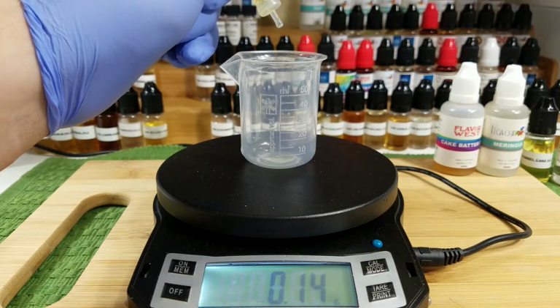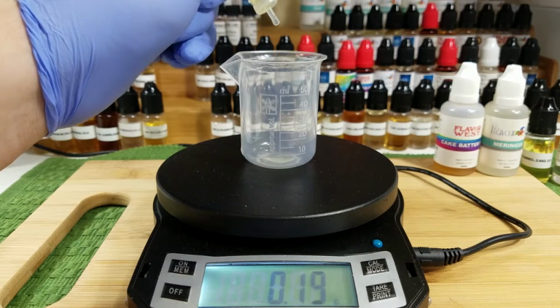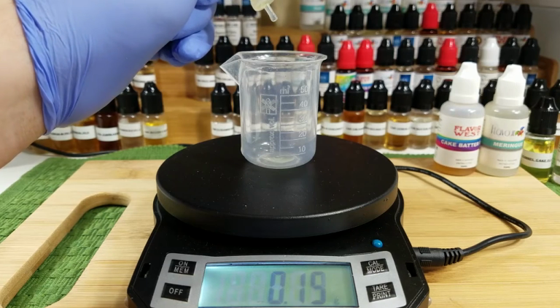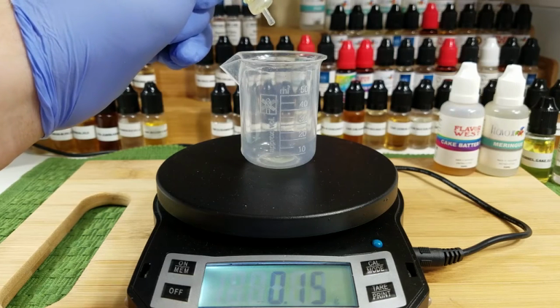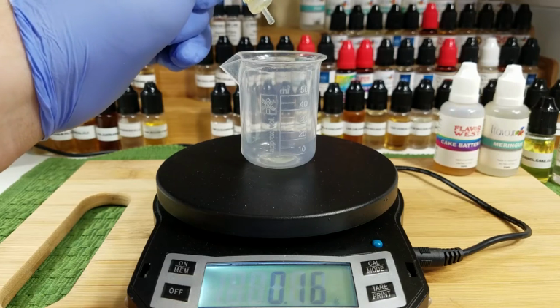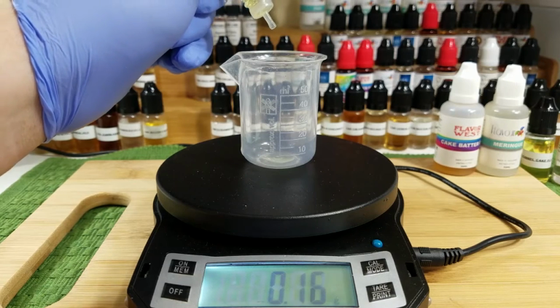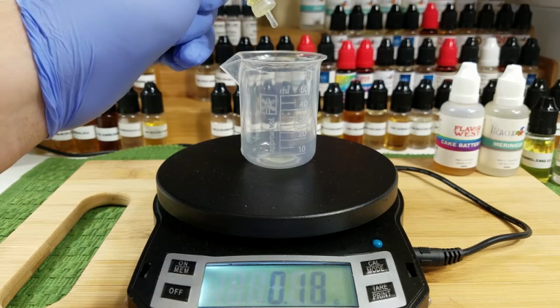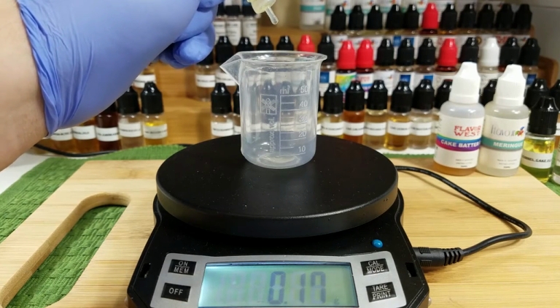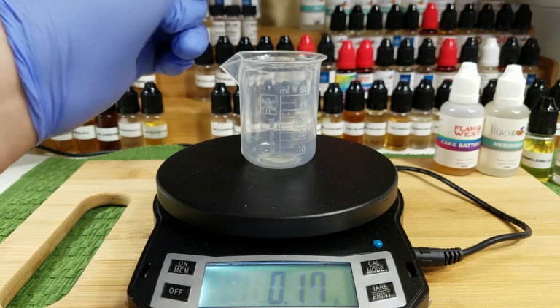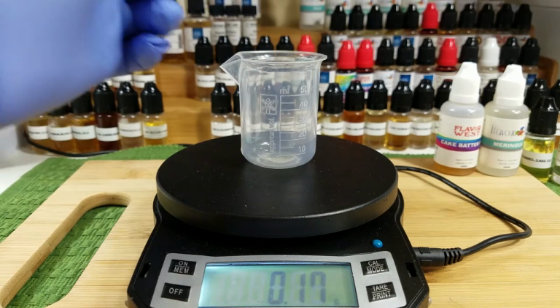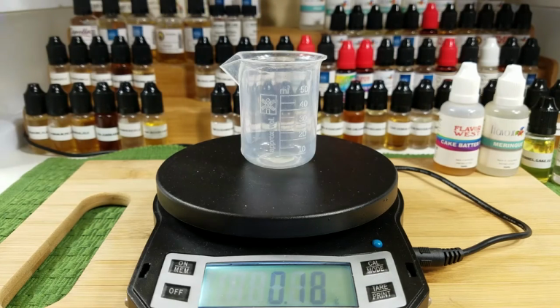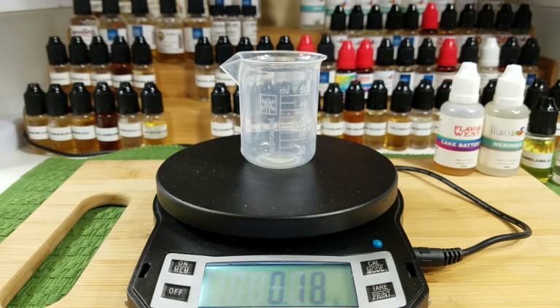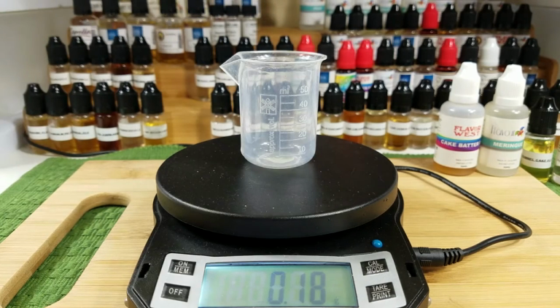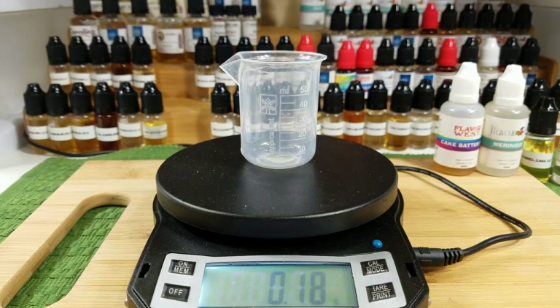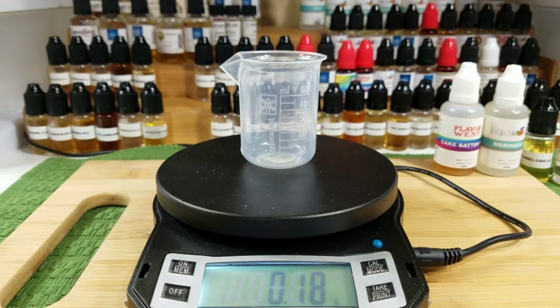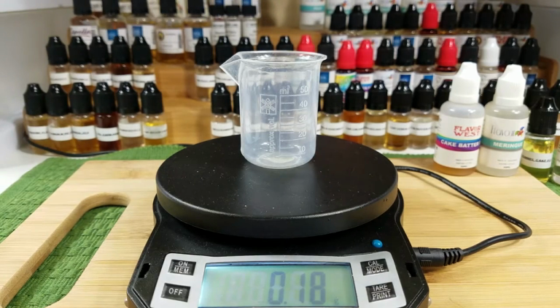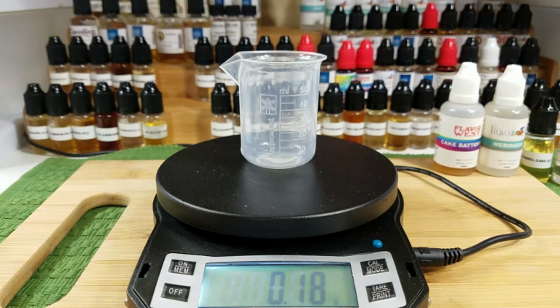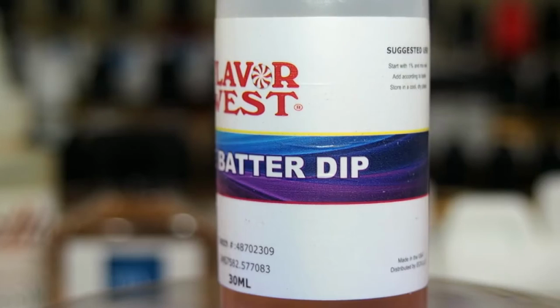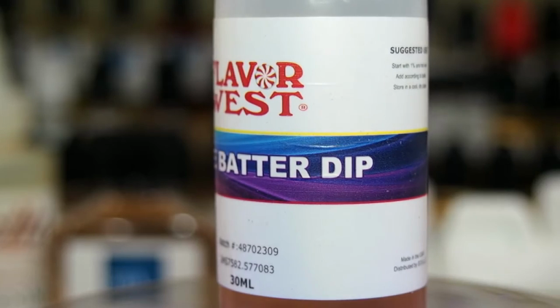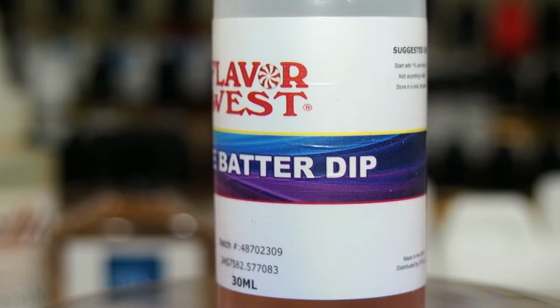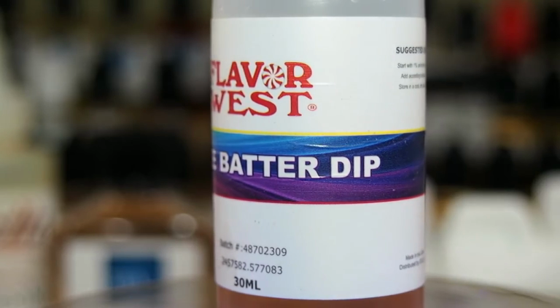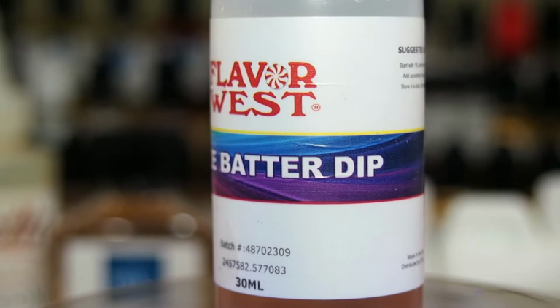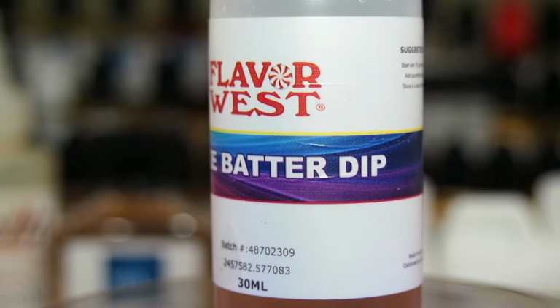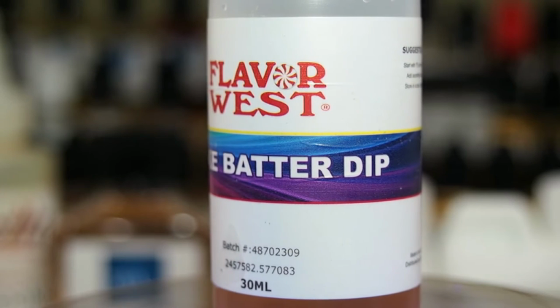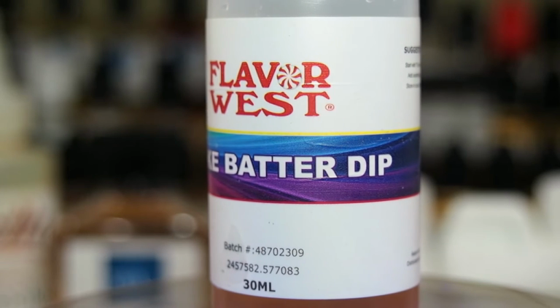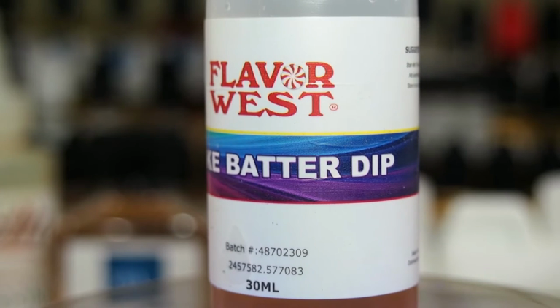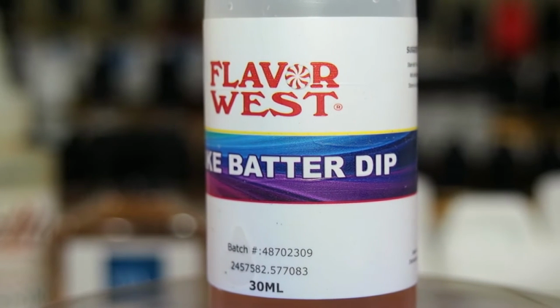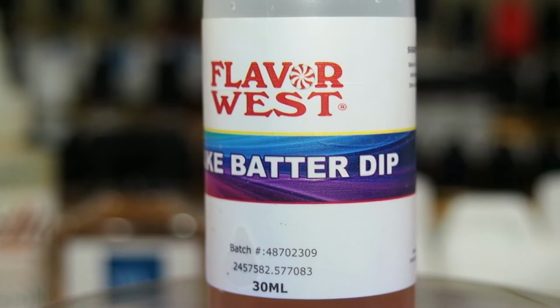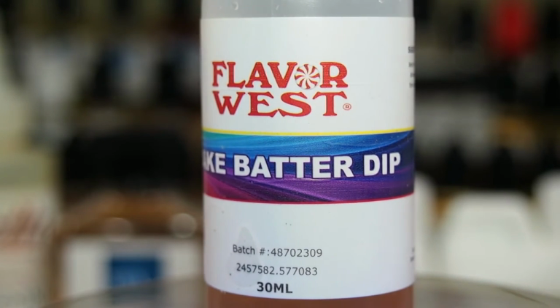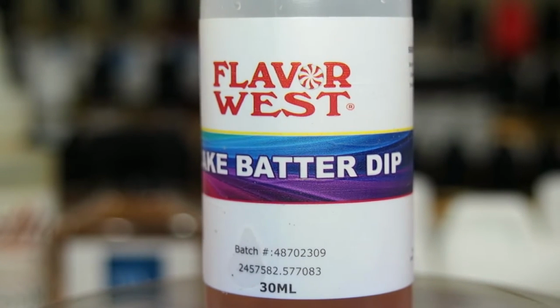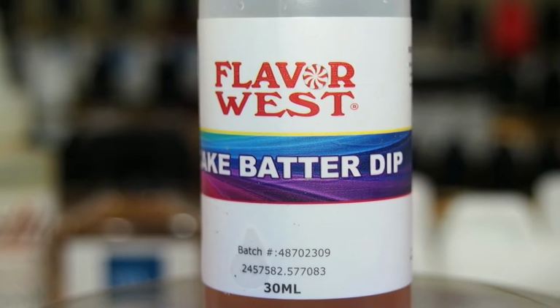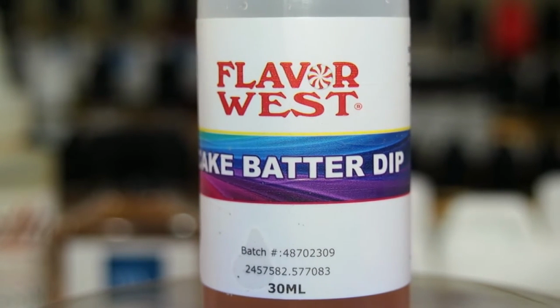For the purpose of this recipe, I used Capella's sugar cookie at 0.5%, just a little bit to sell that bakery note.